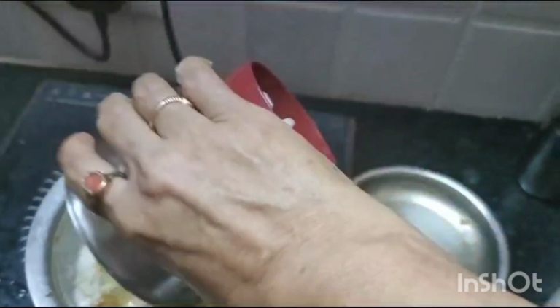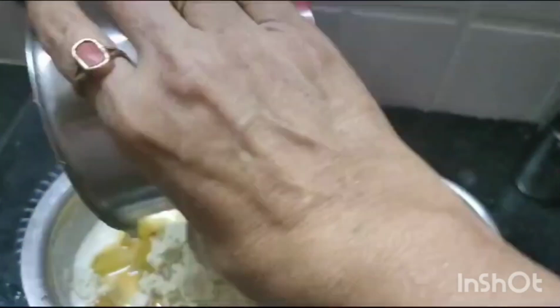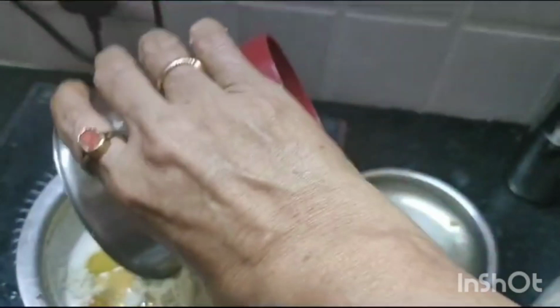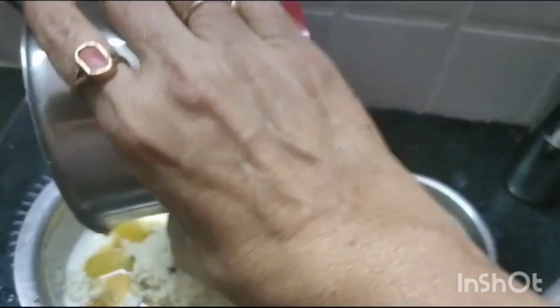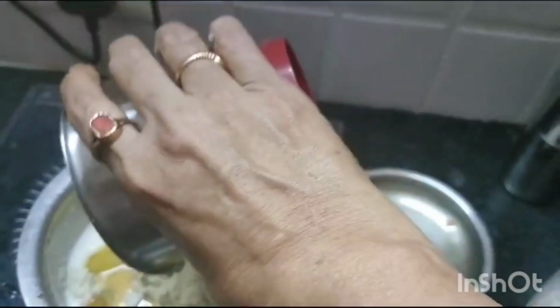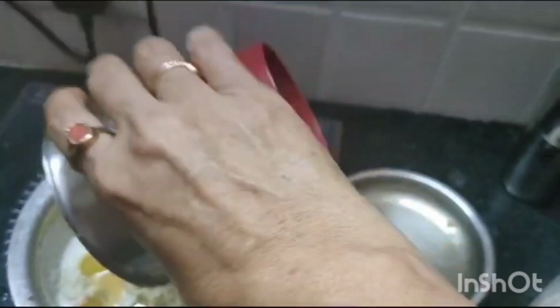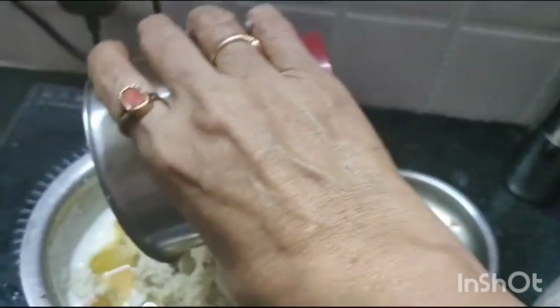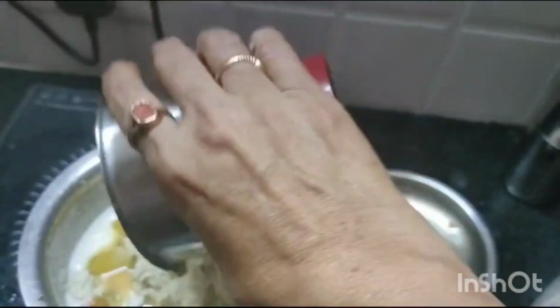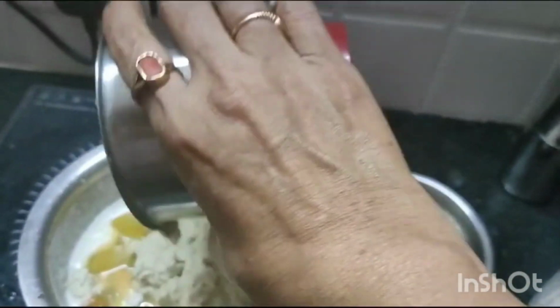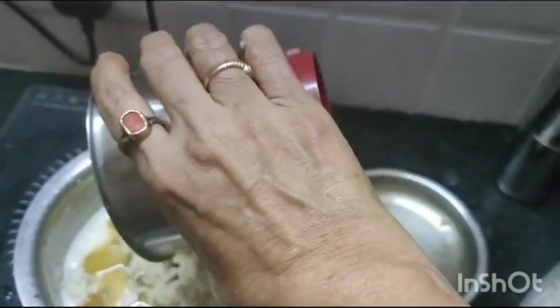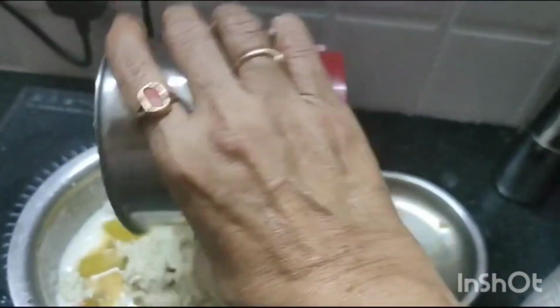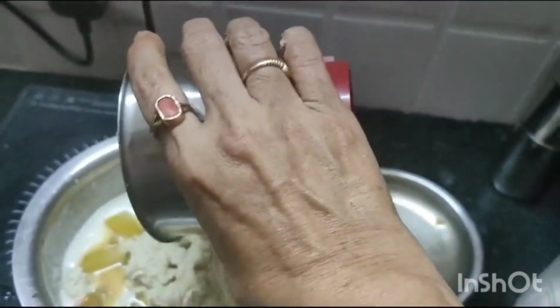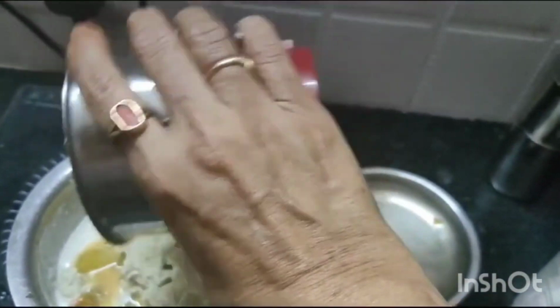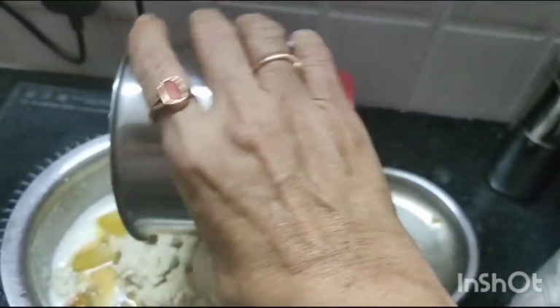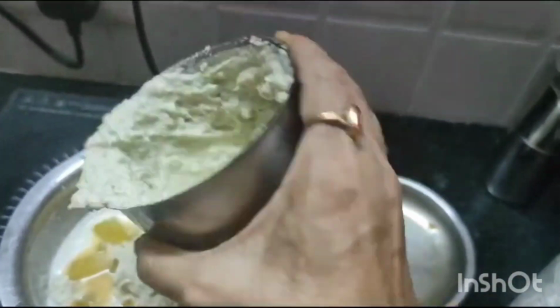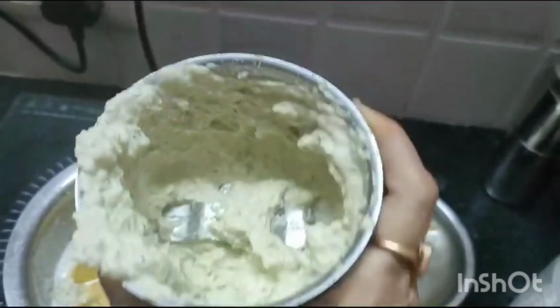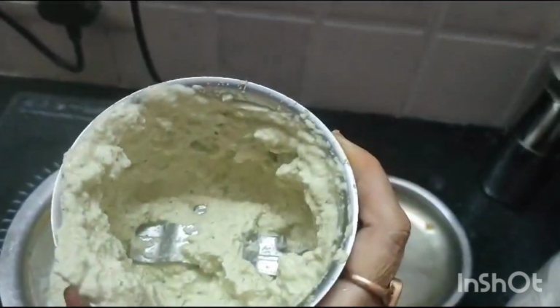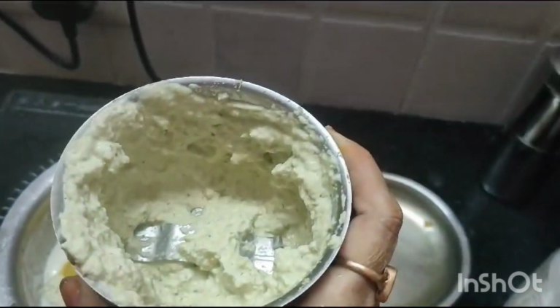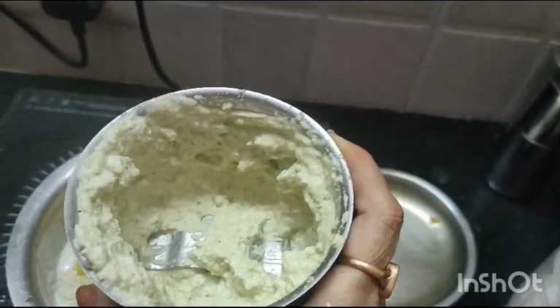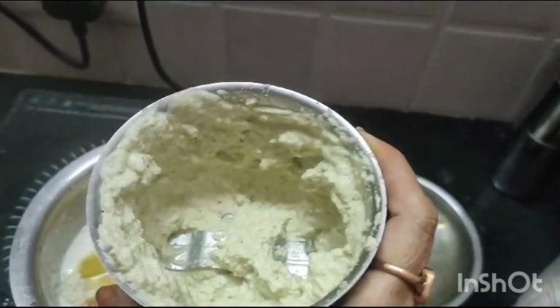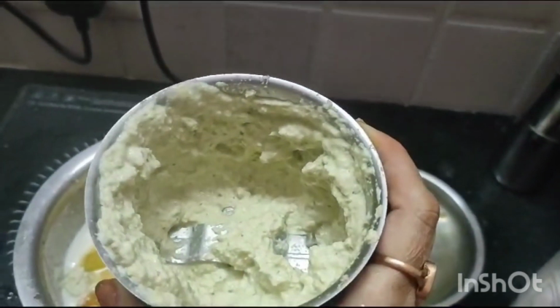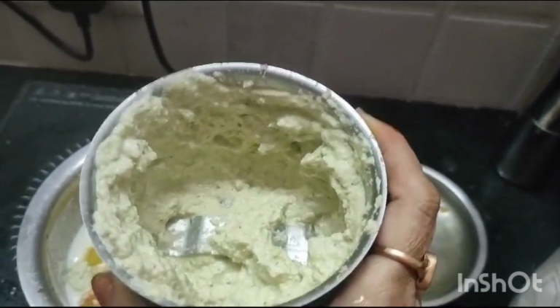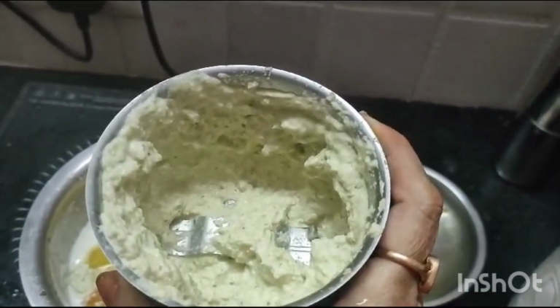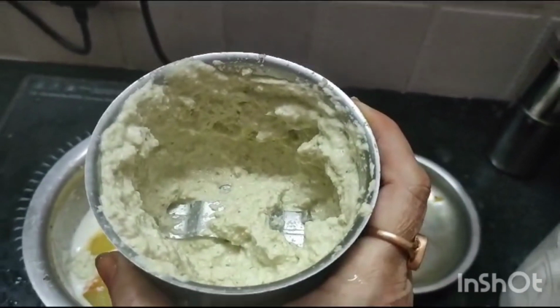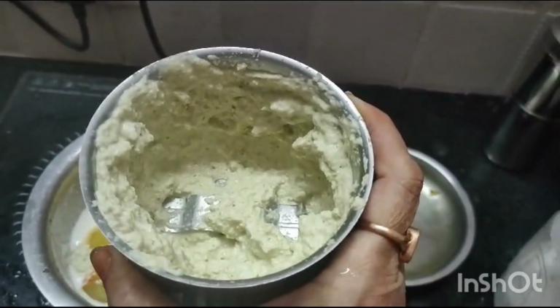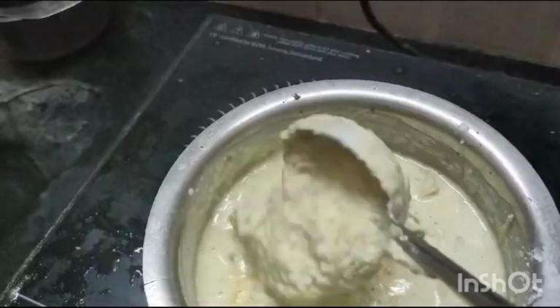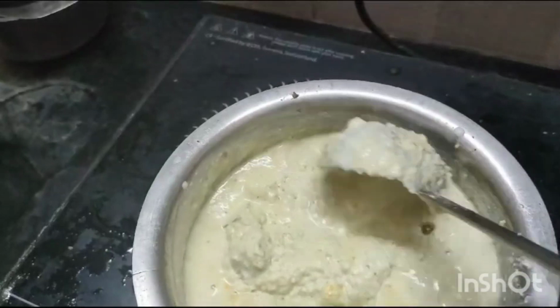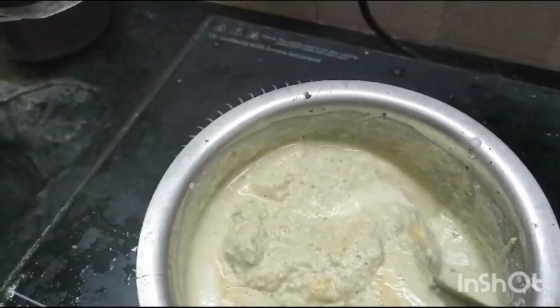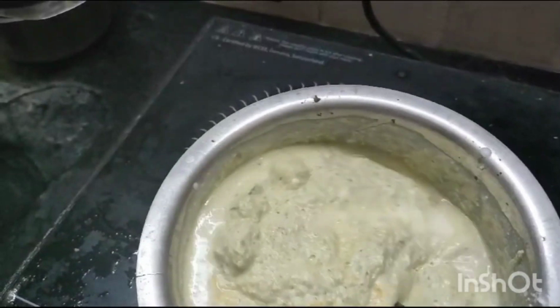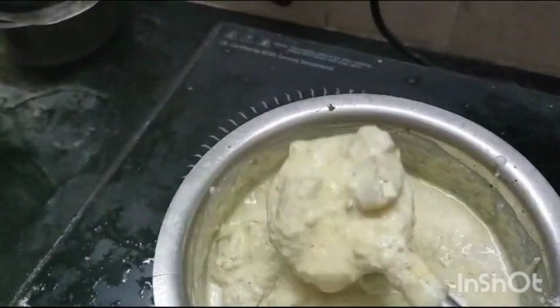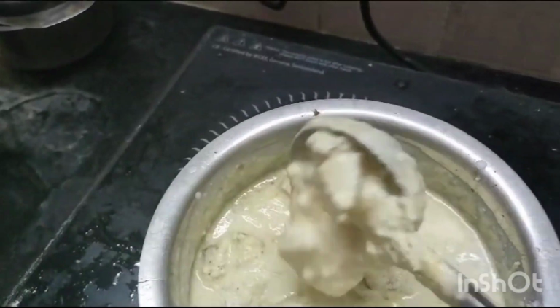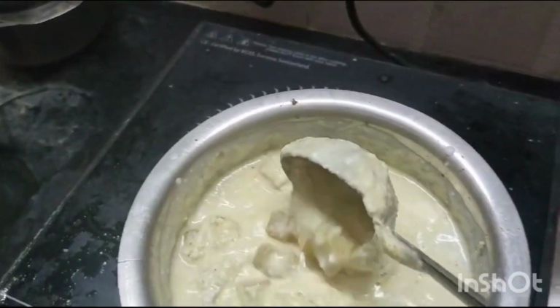You can add a little water. Mix everything nicely.